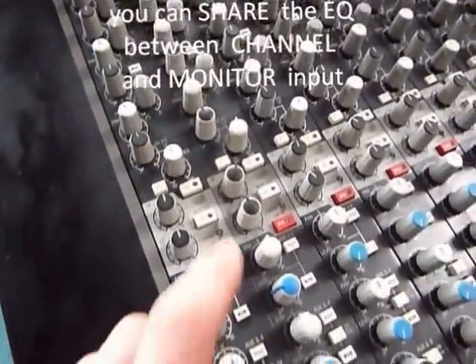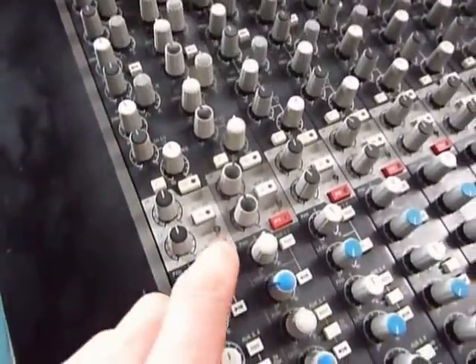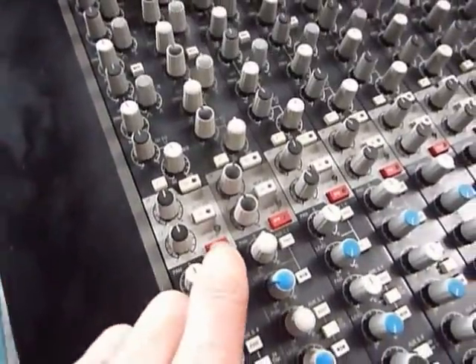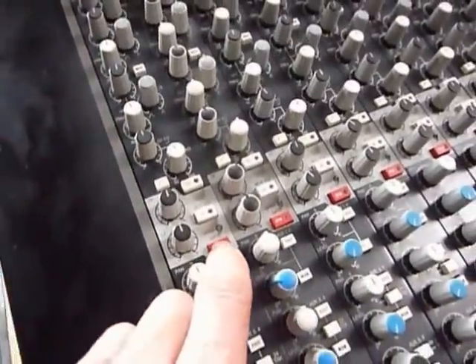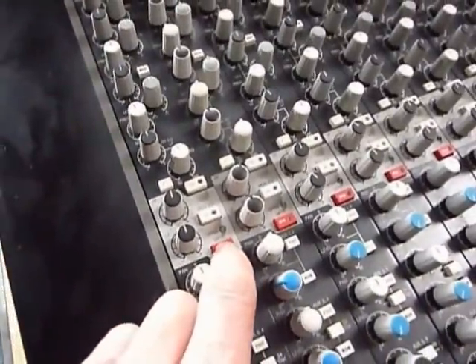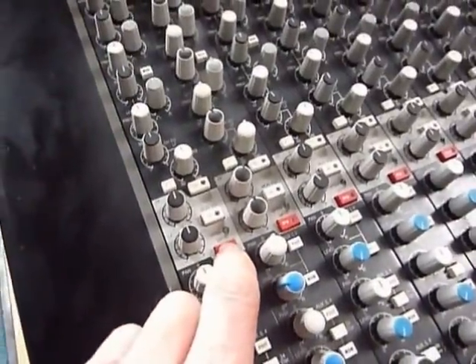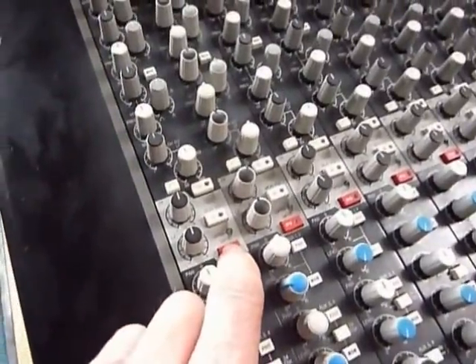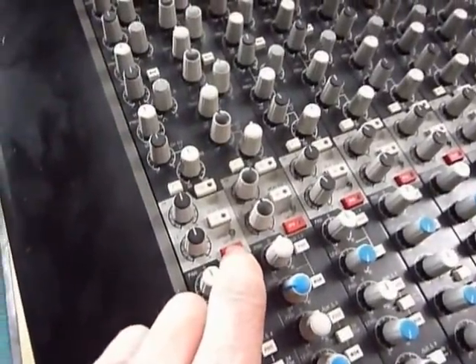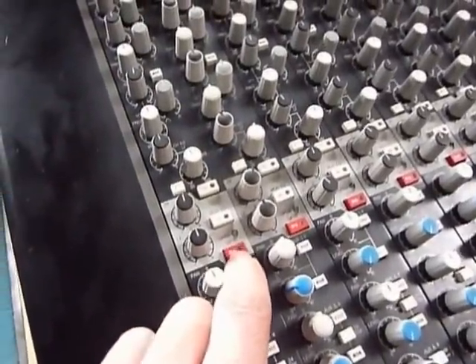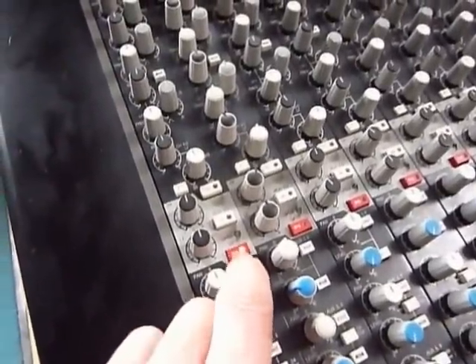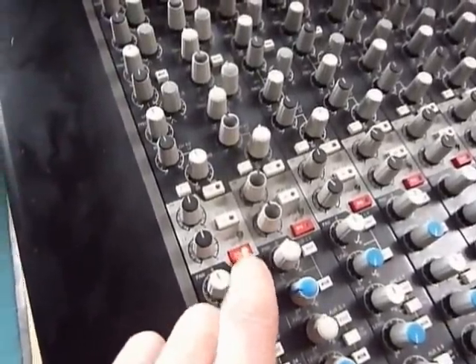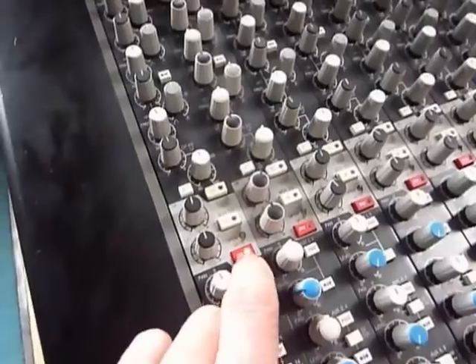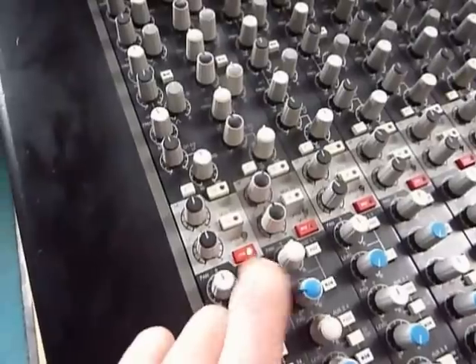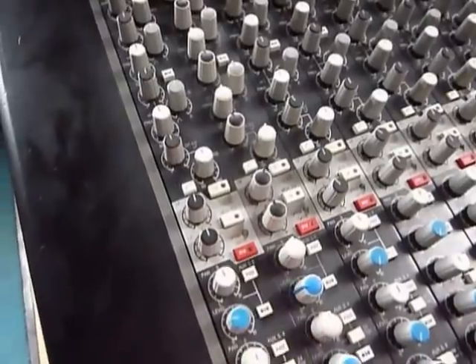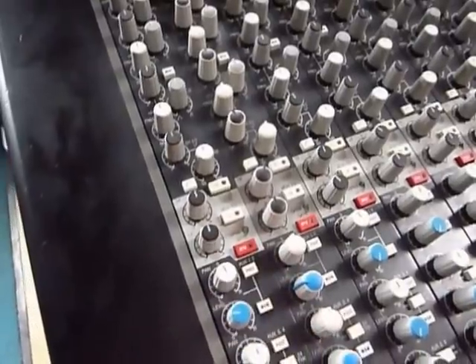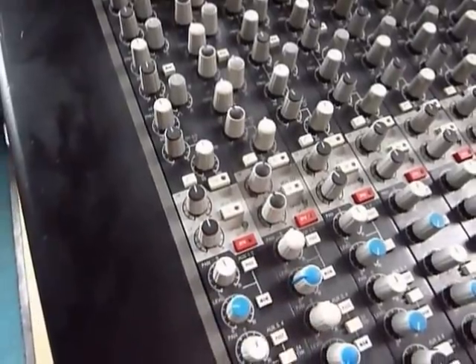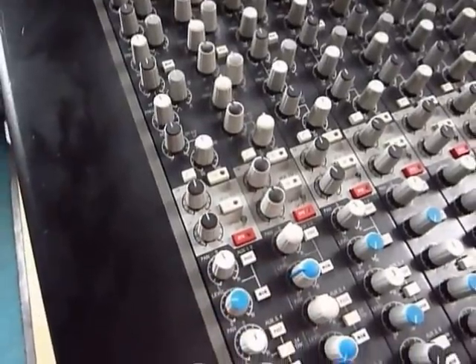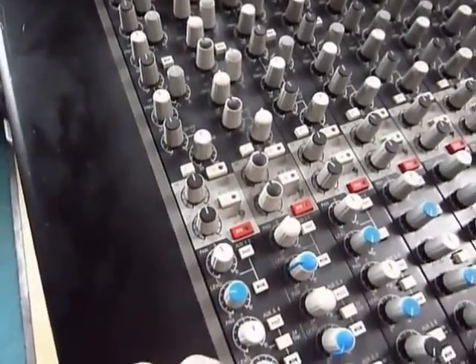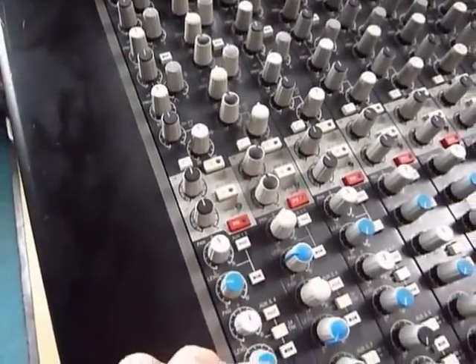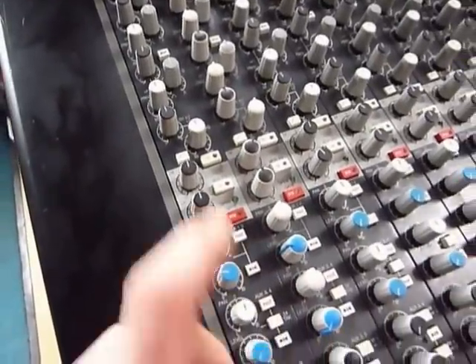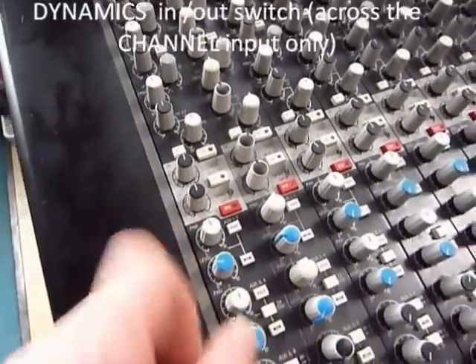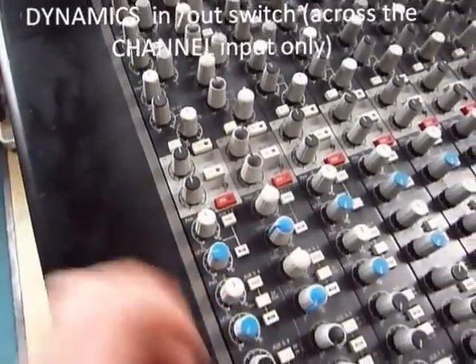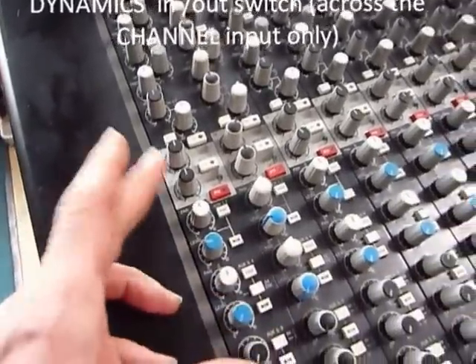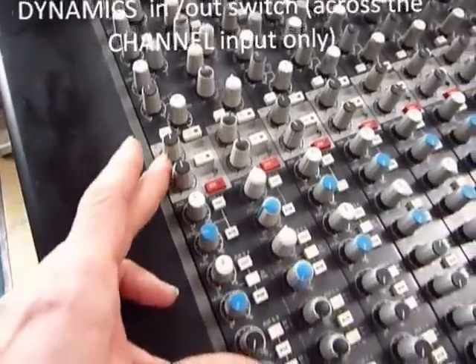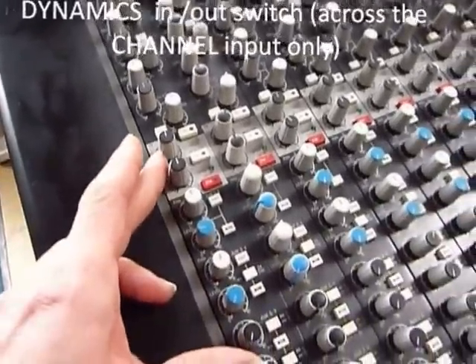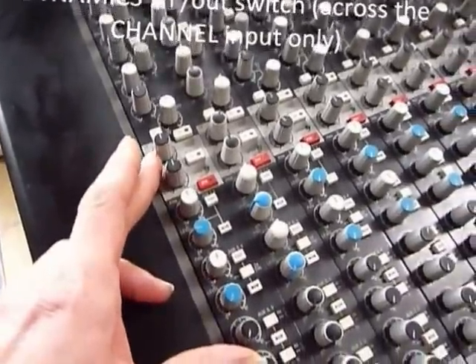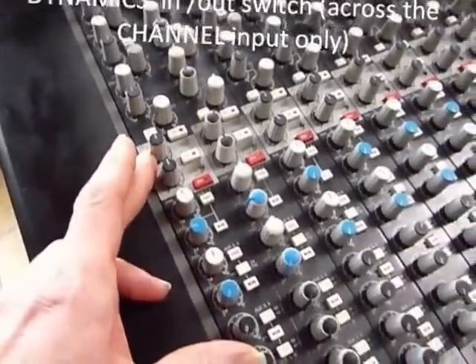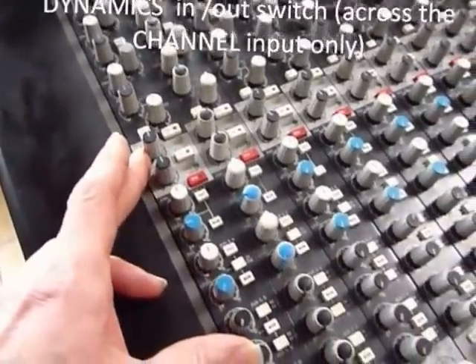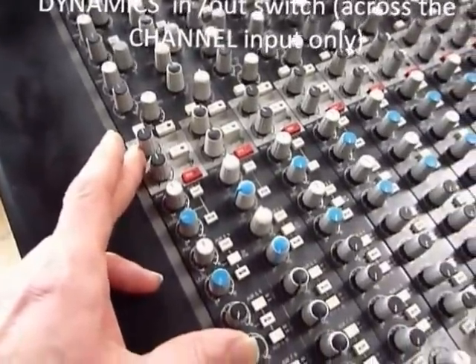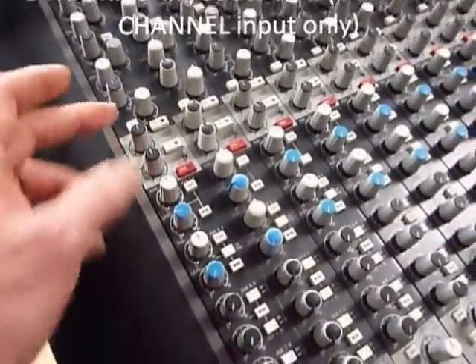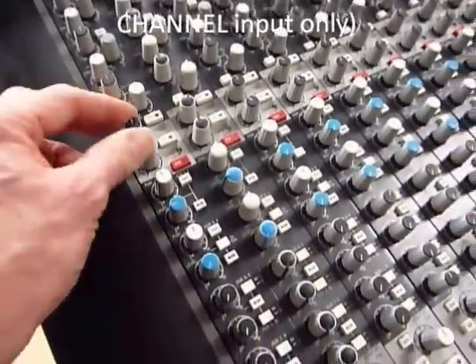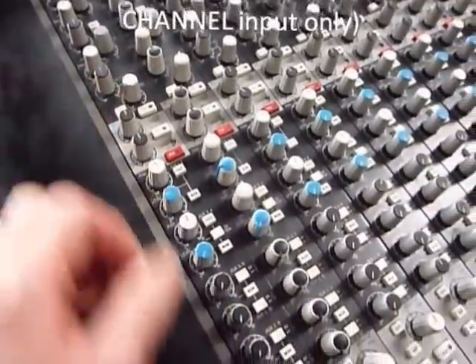The dynamics — the in/out switch brings the dynamics in. It's just on the actual channel, not on the monitors.